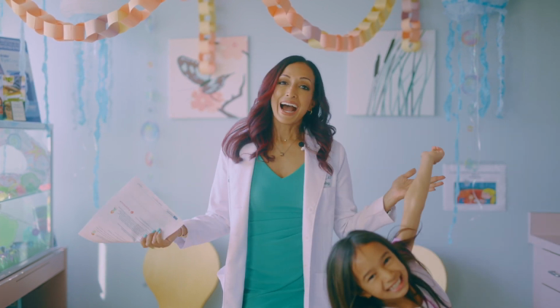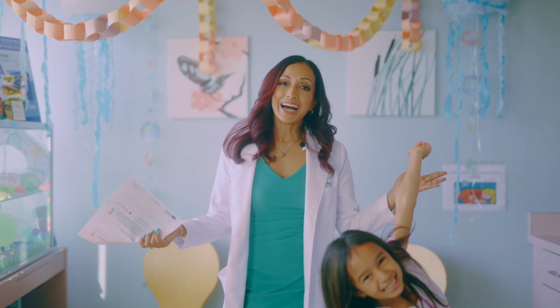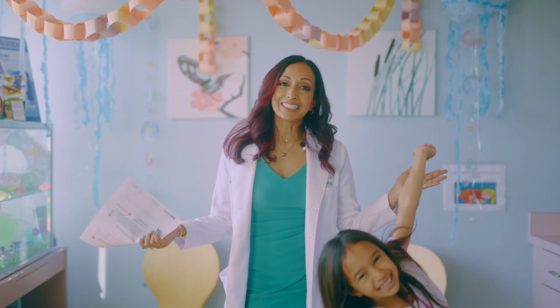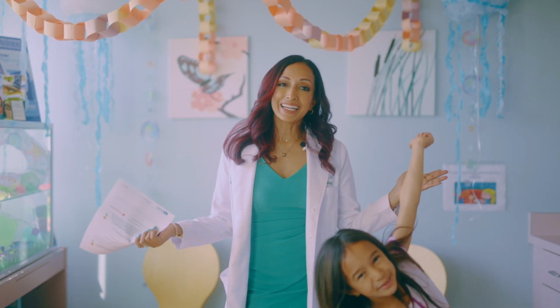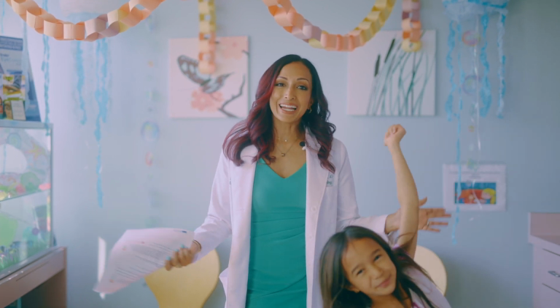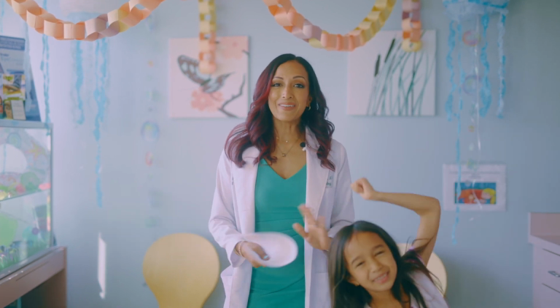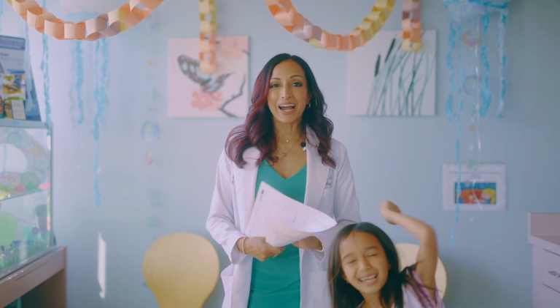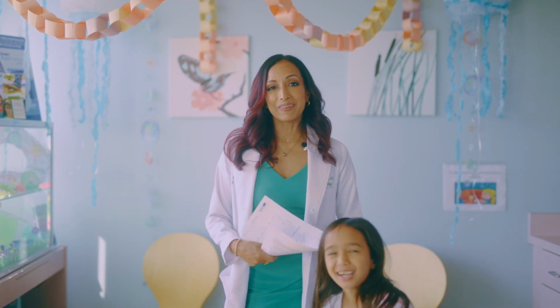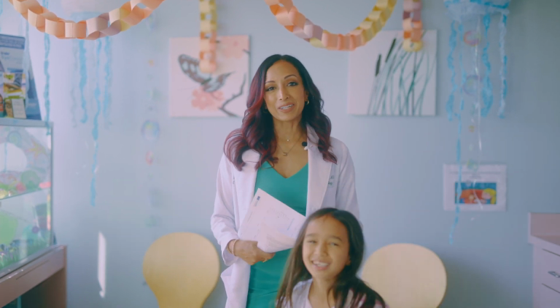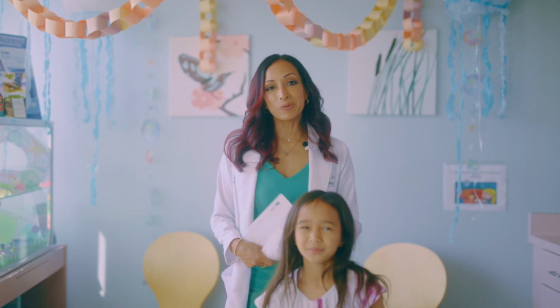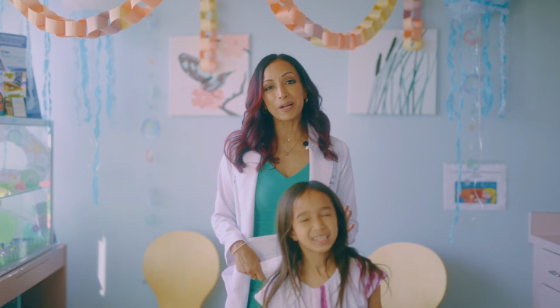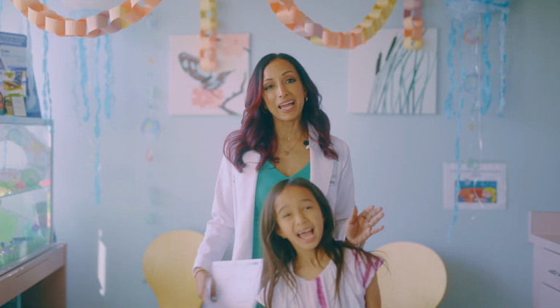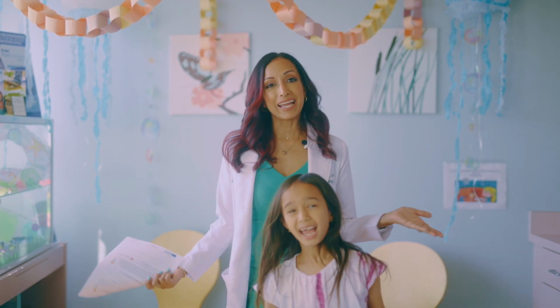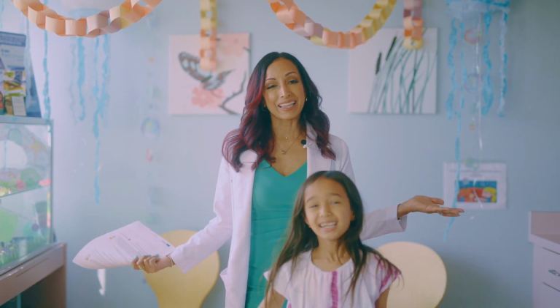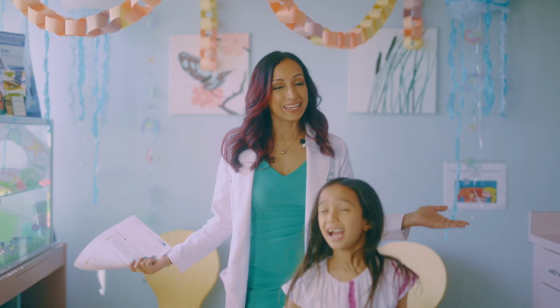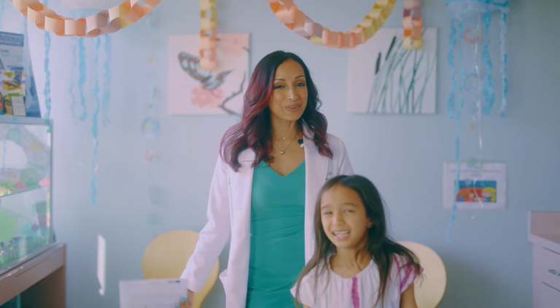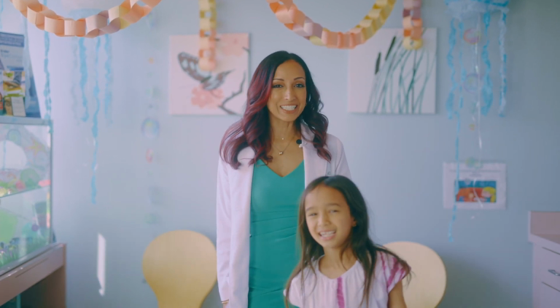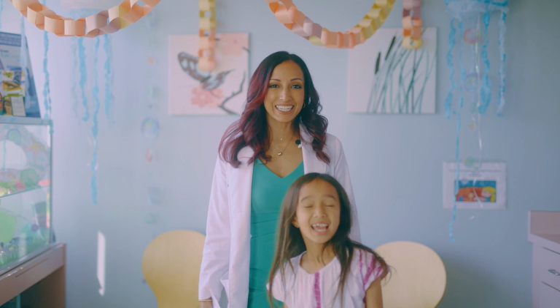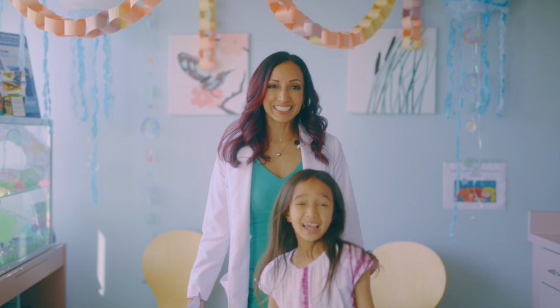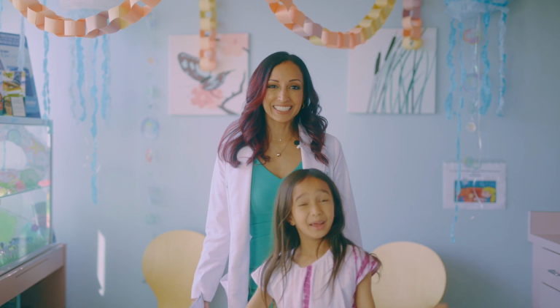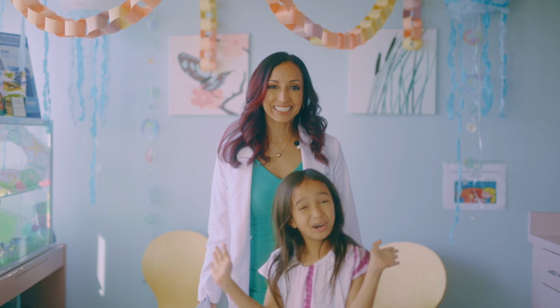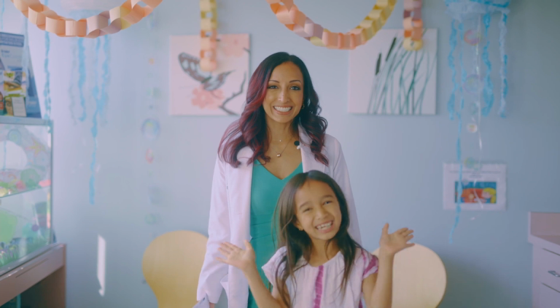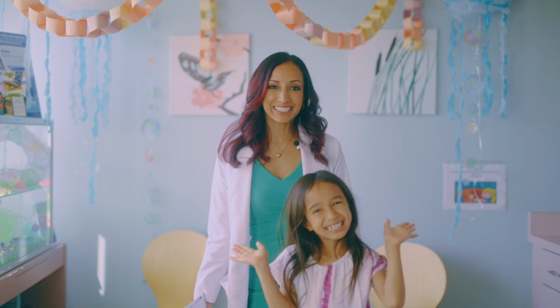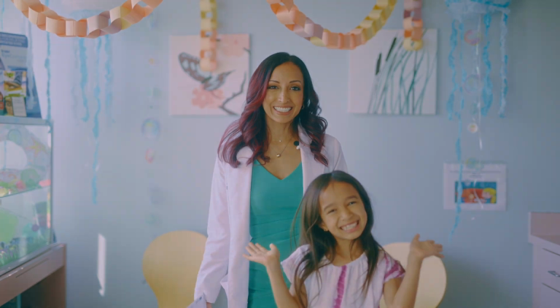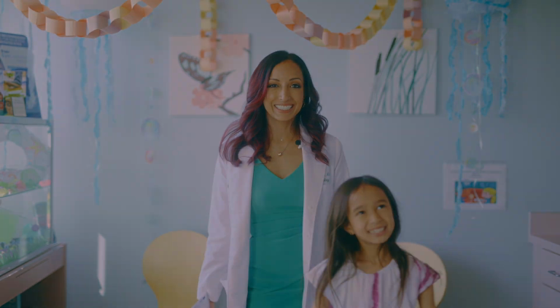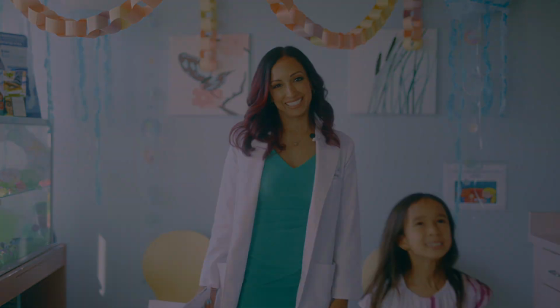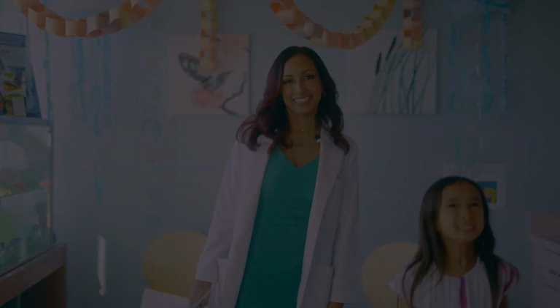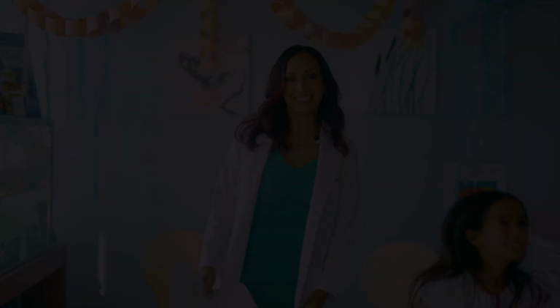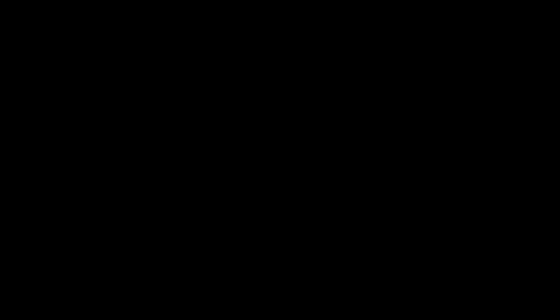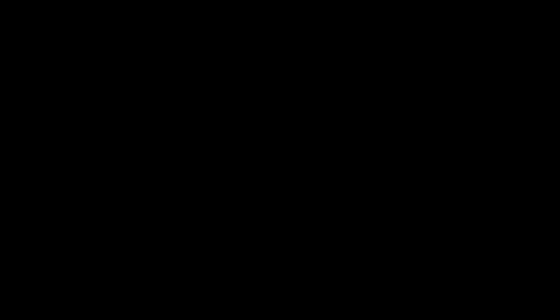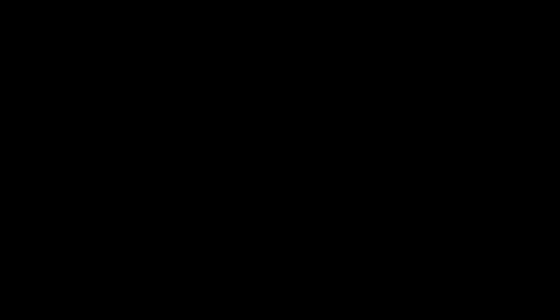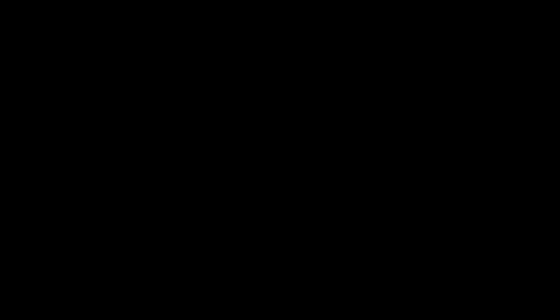Until next time, I am Dr. Rupa. Thanks for watching. I'm Aria. Thank you, everyone.